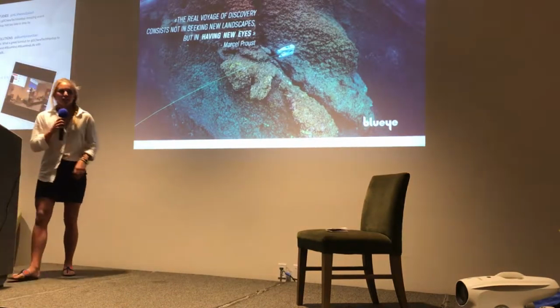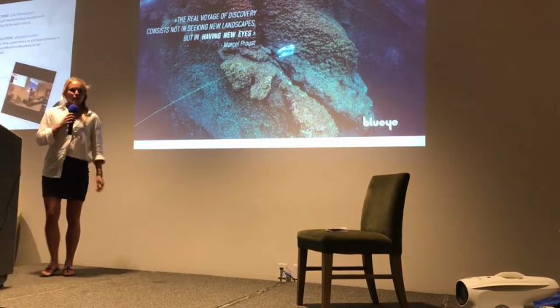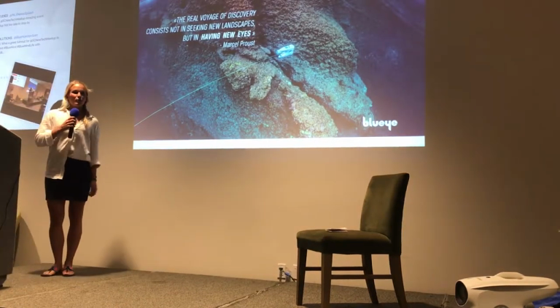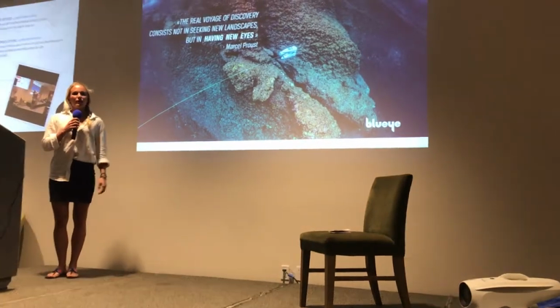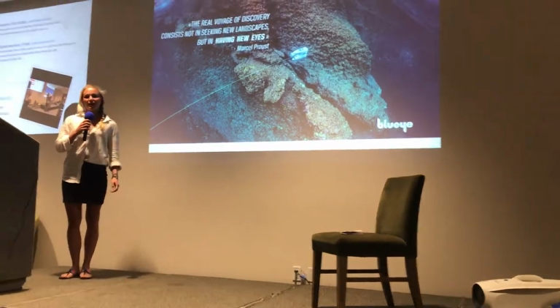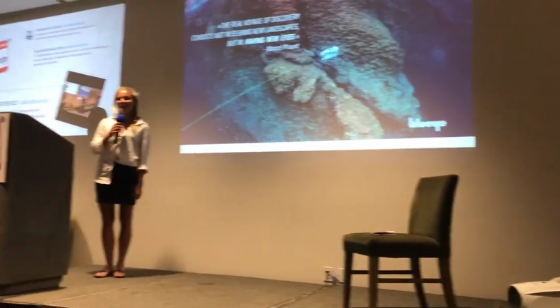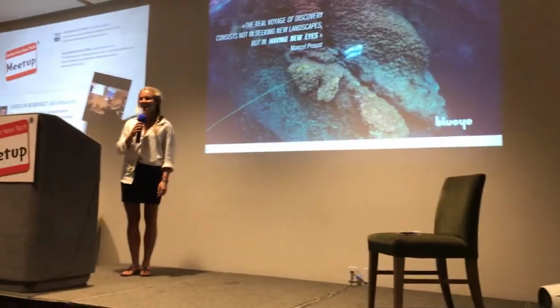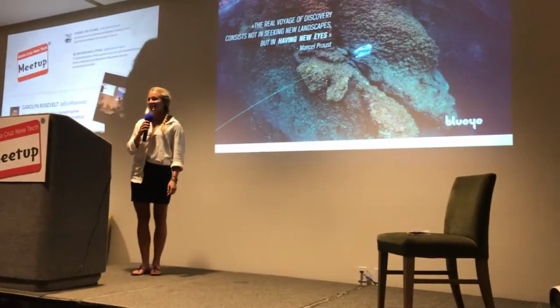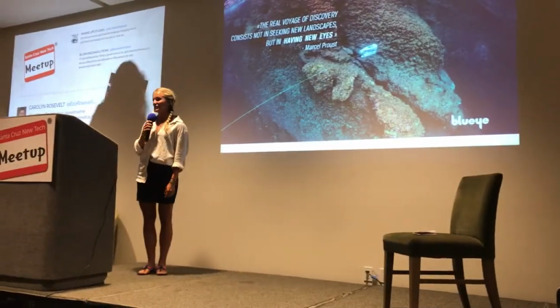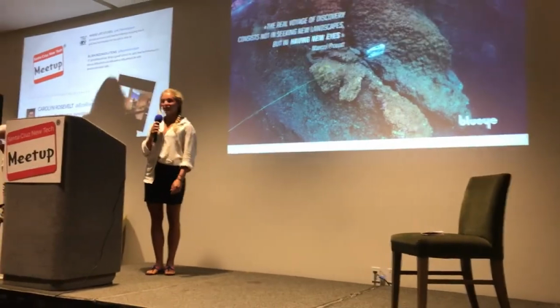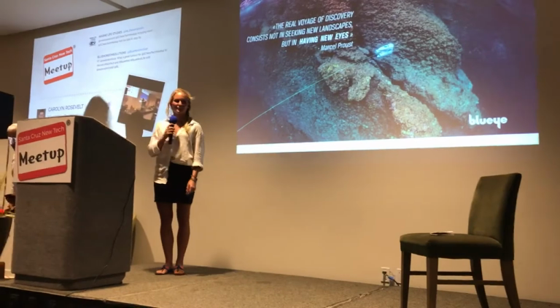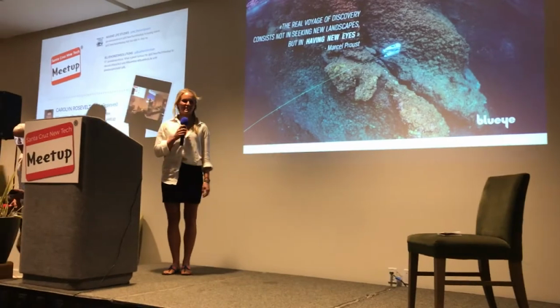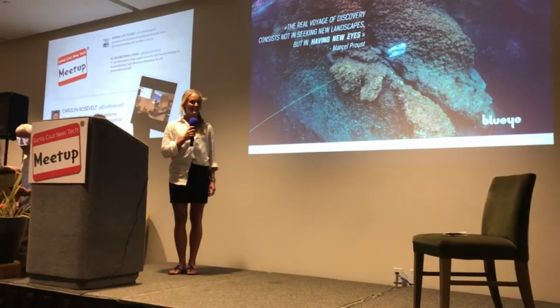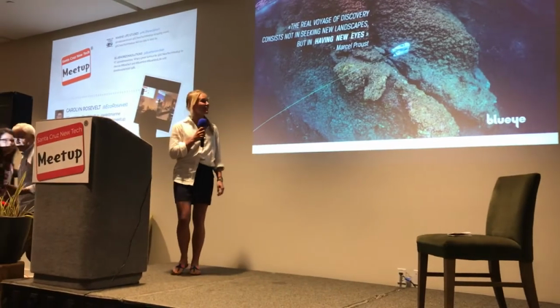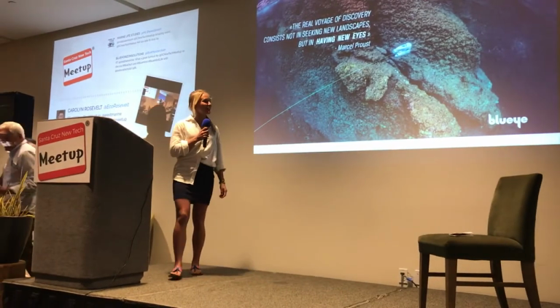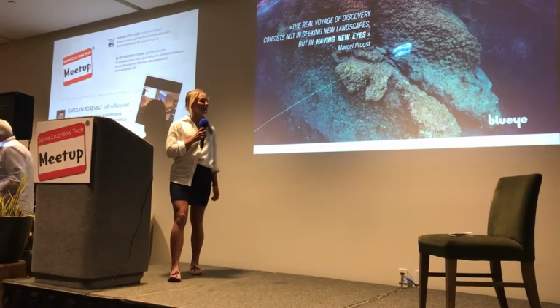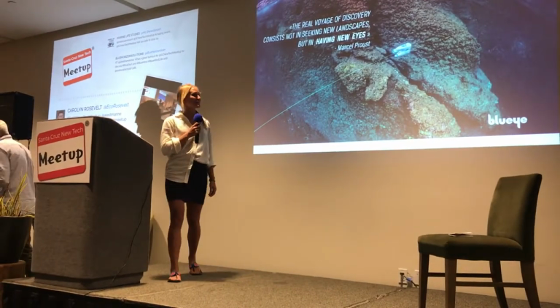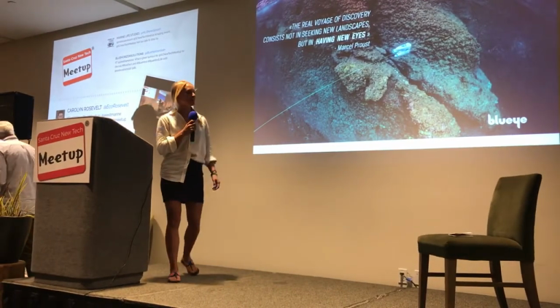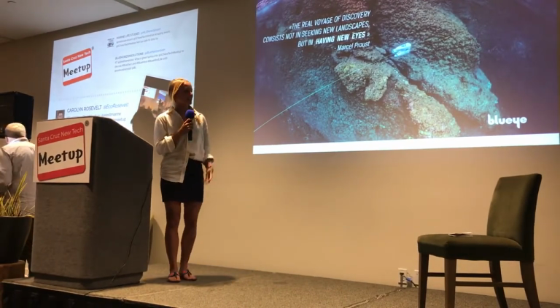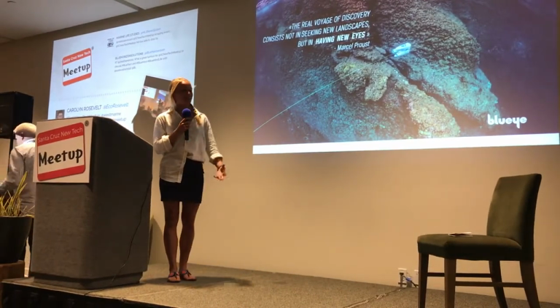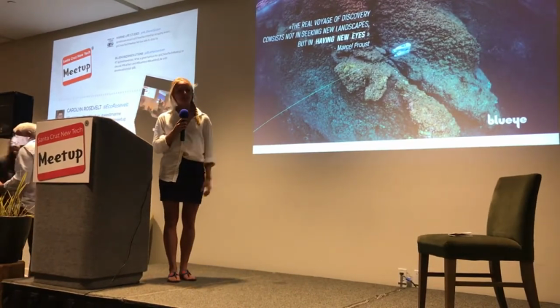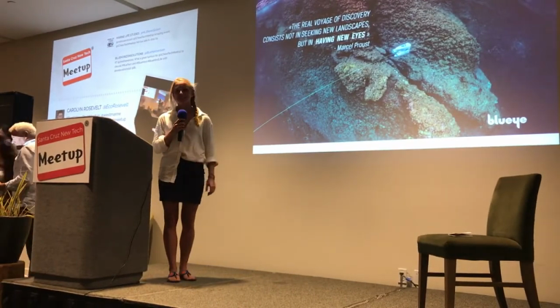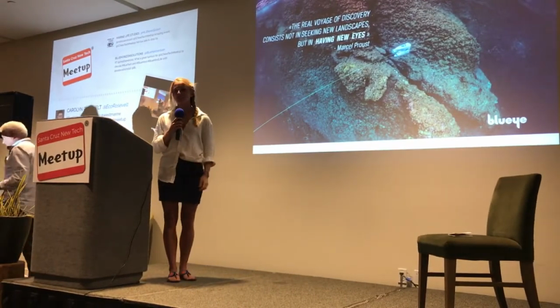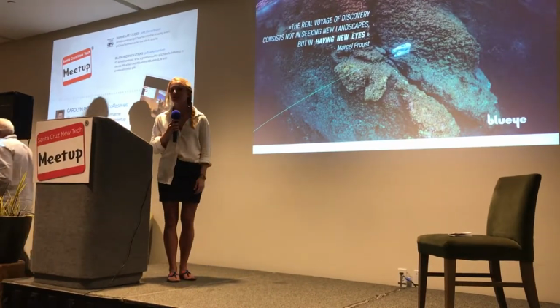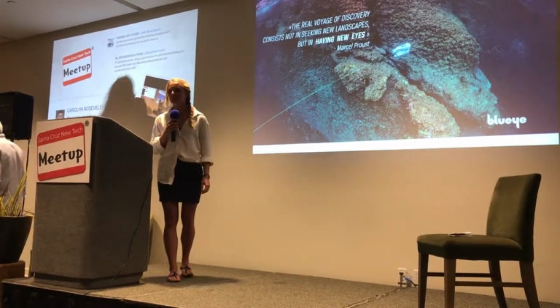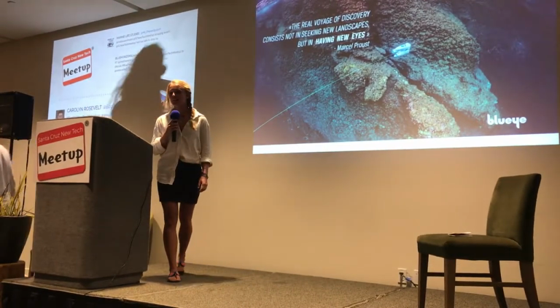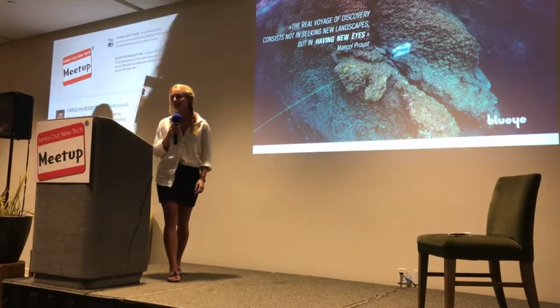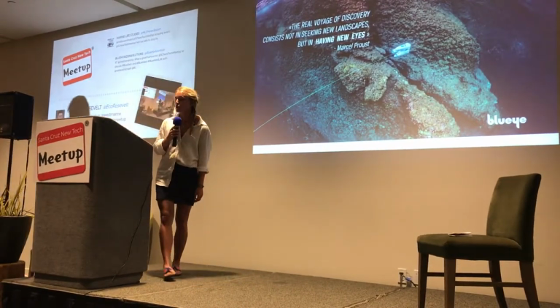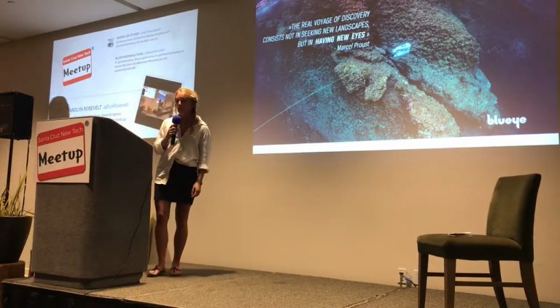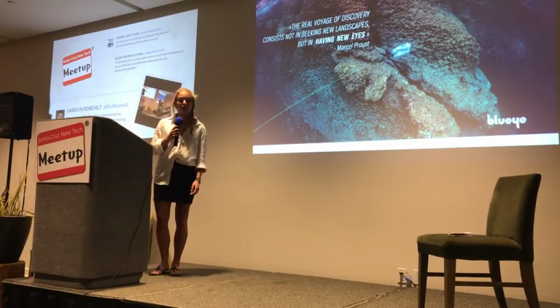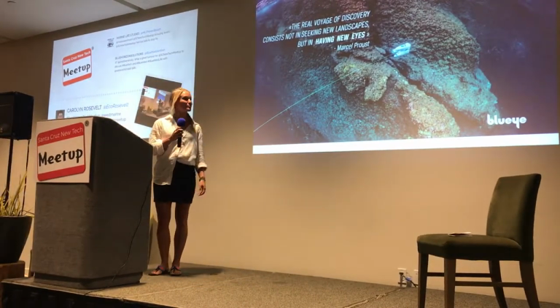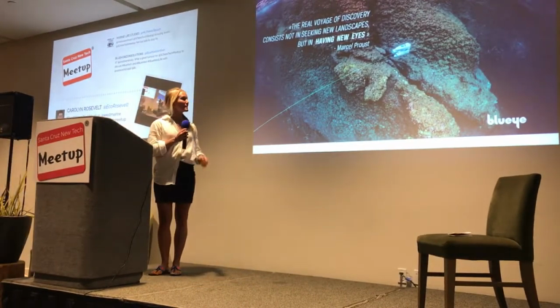Wow, that was a great conversation. Thank you so much, it's so good to be here, all the way from Norway.